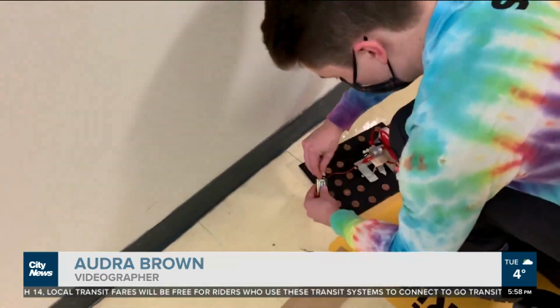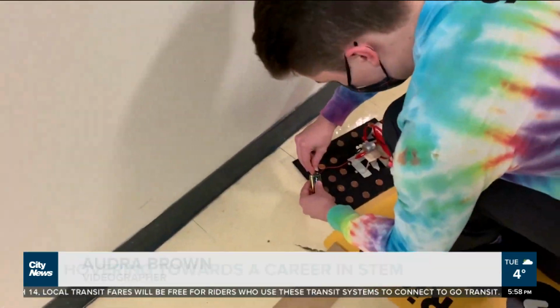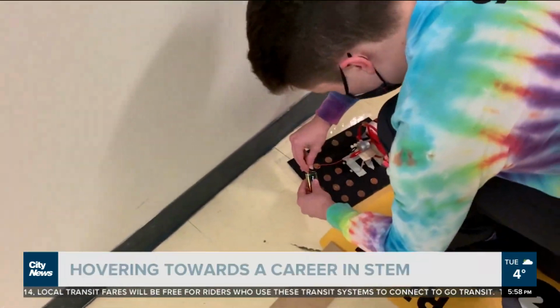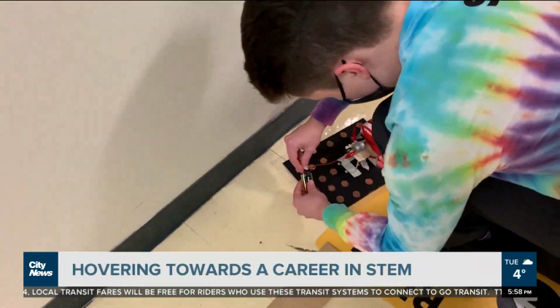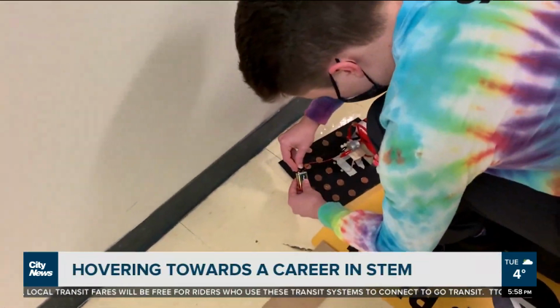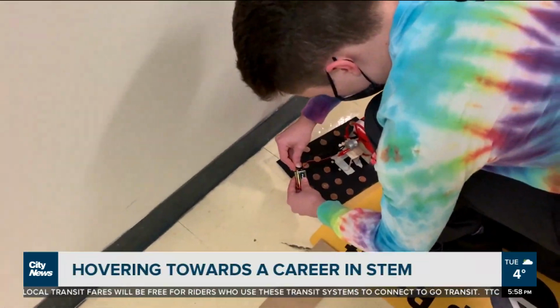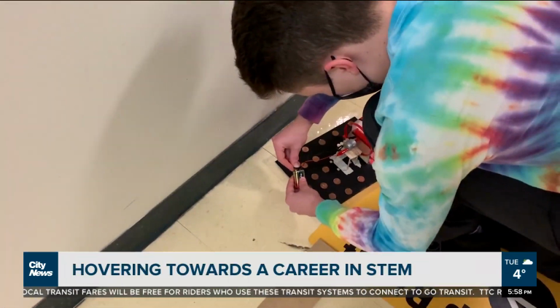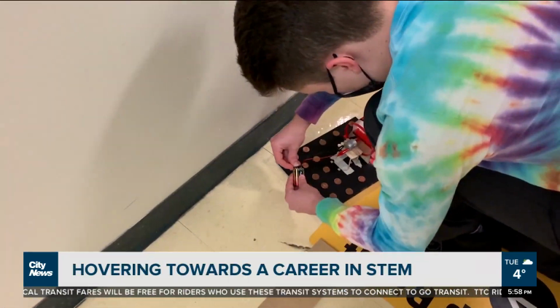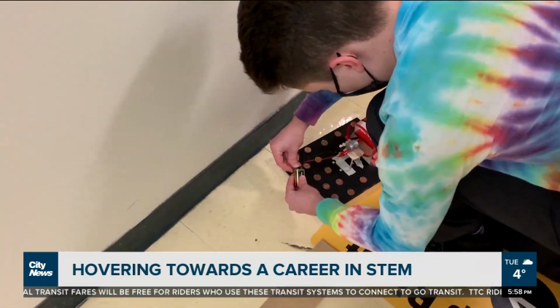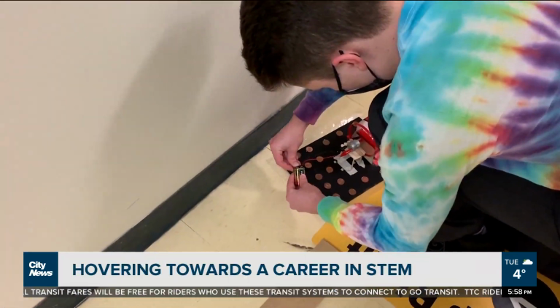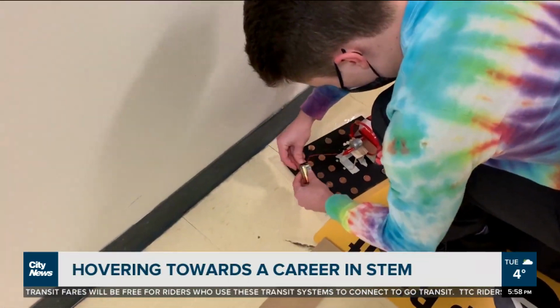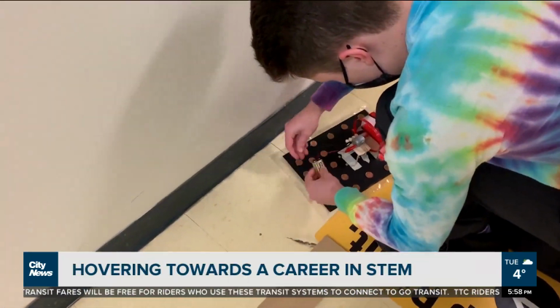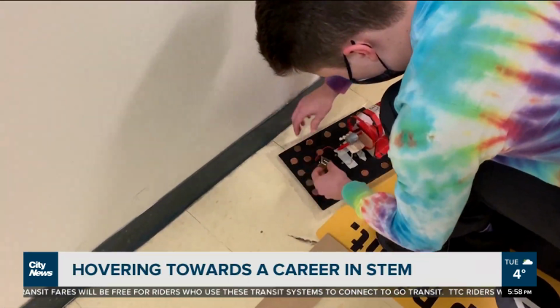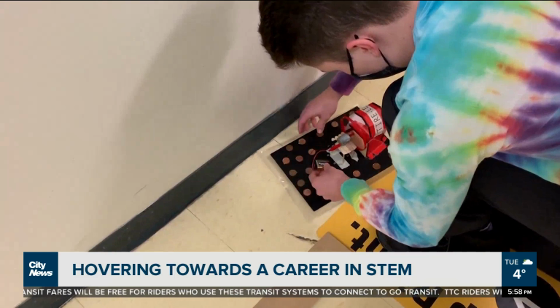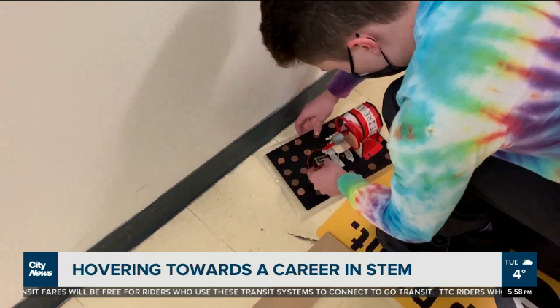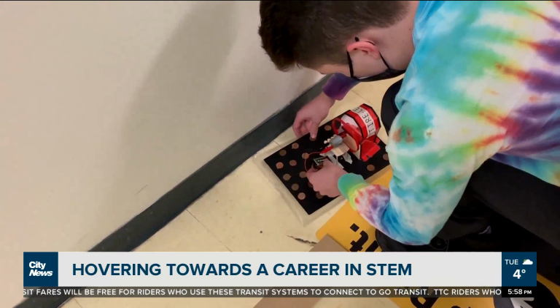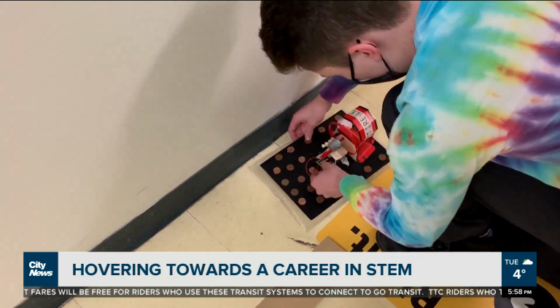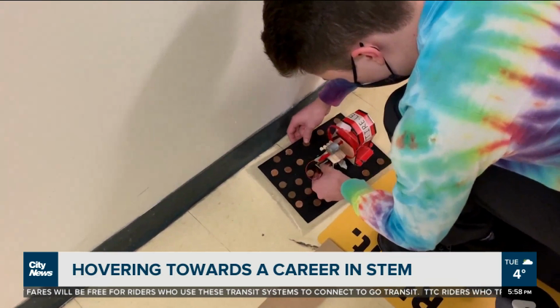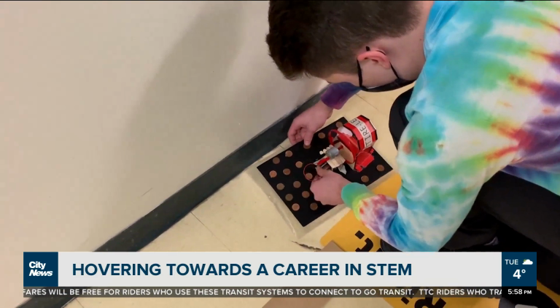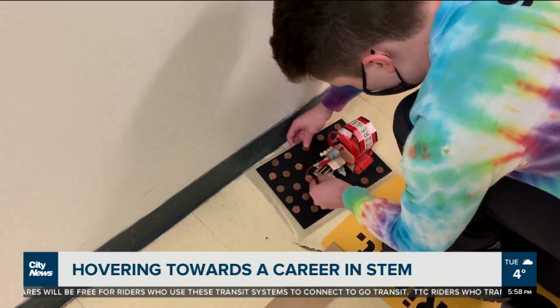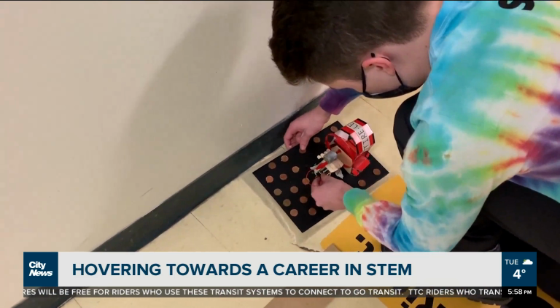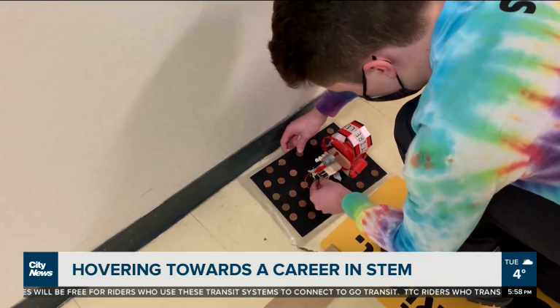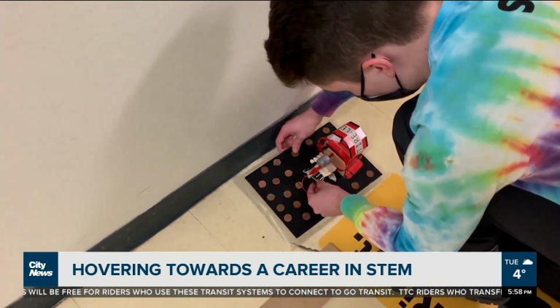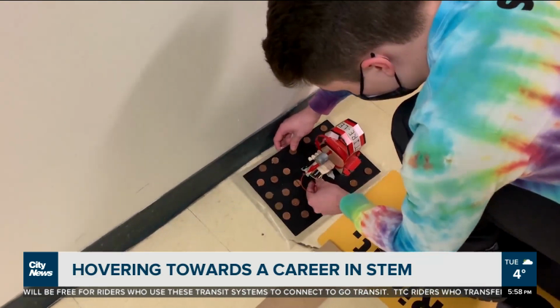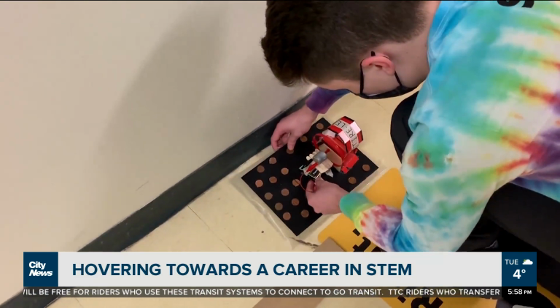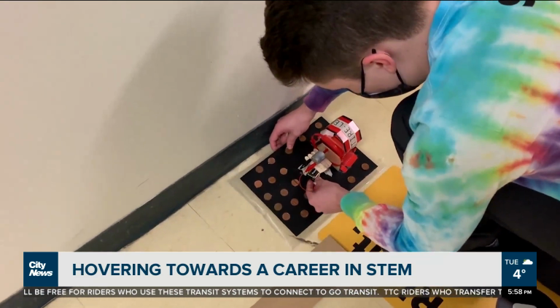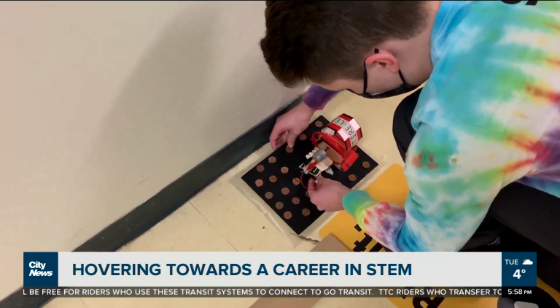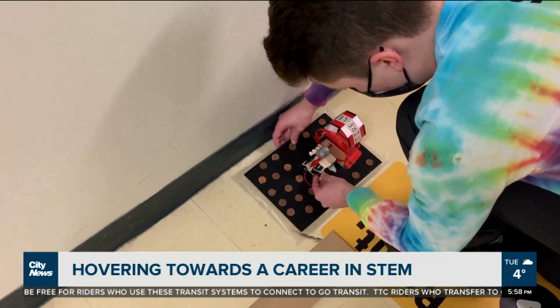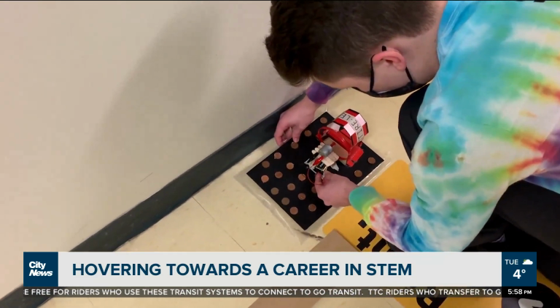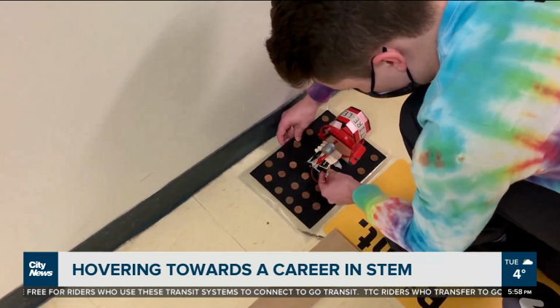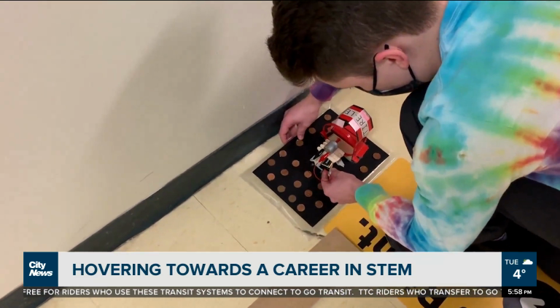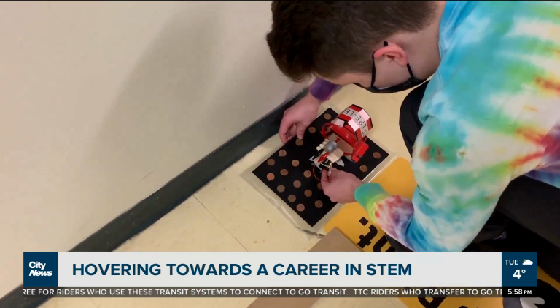Now teams from across Ontario are competing to see whose hovercraft can go the furthest the fastest.